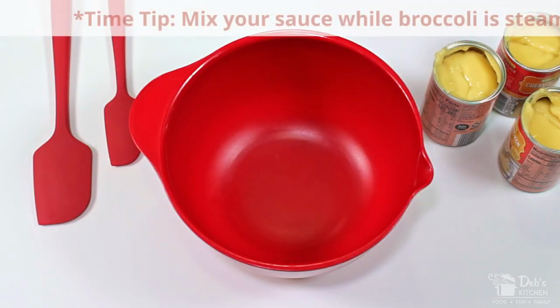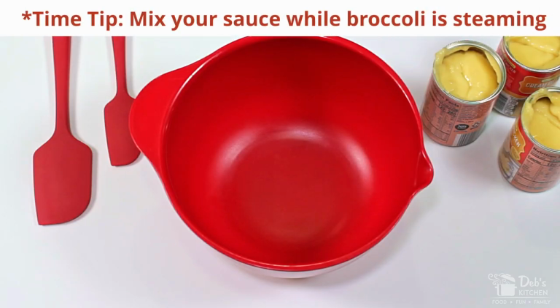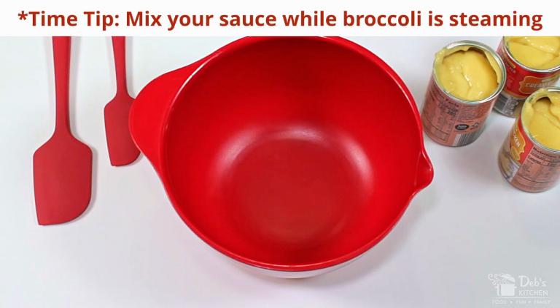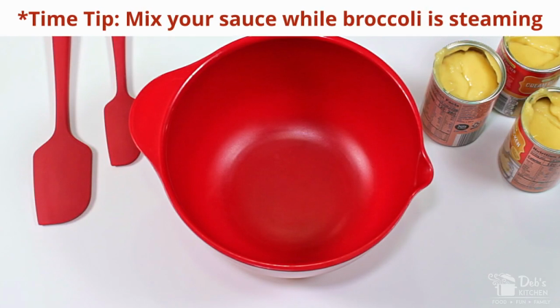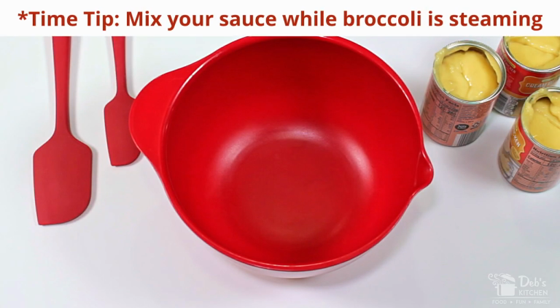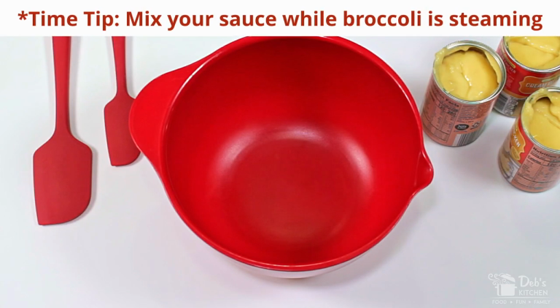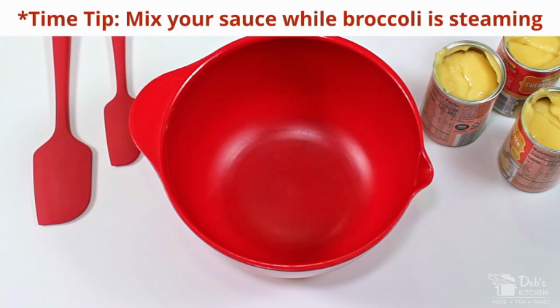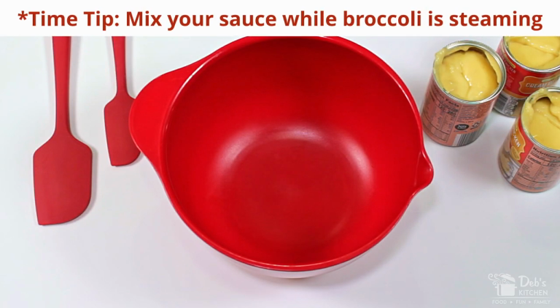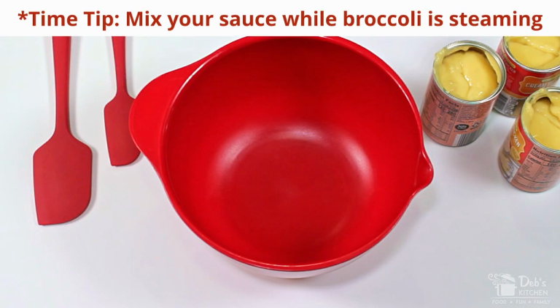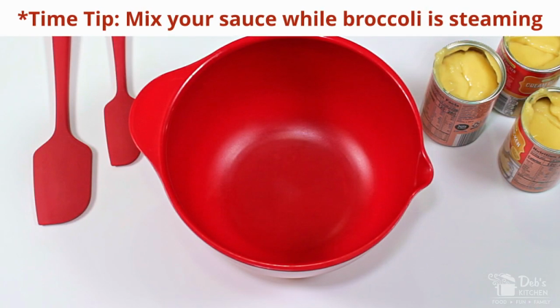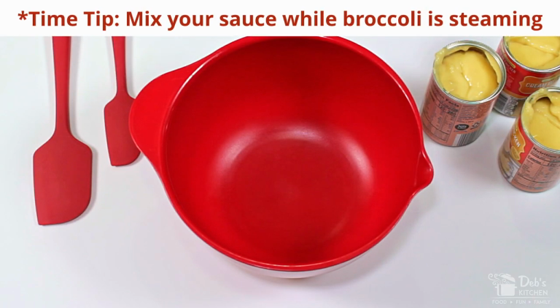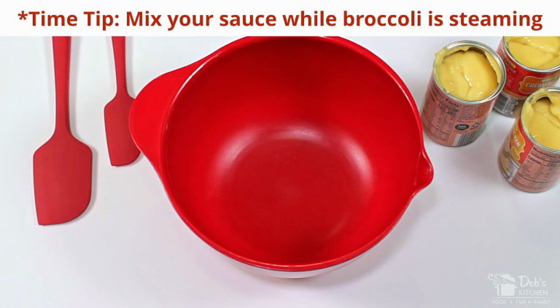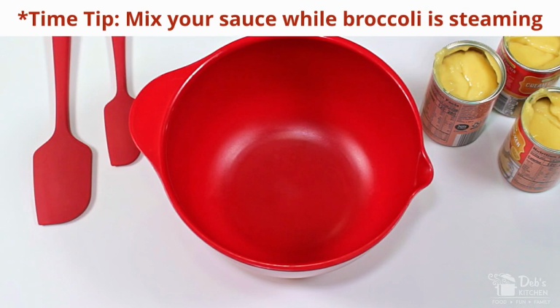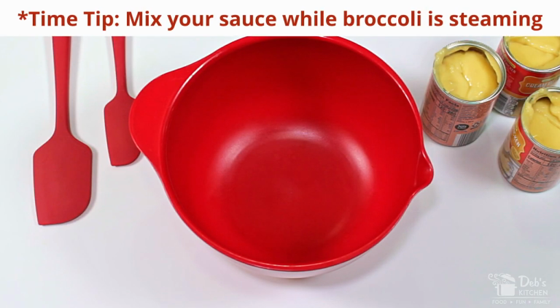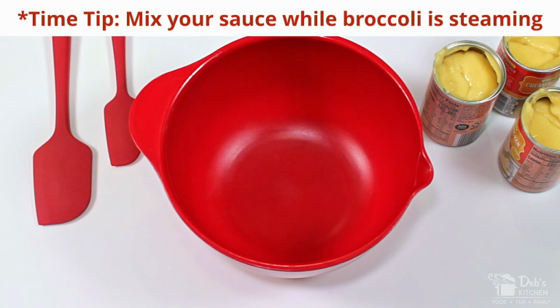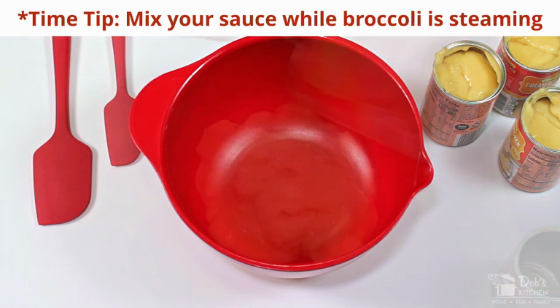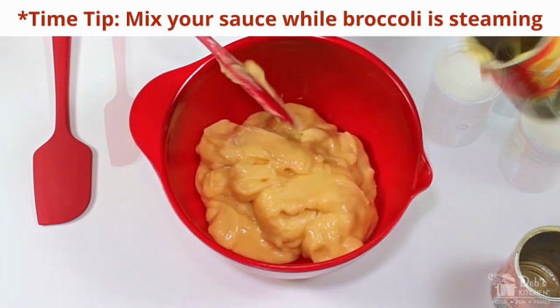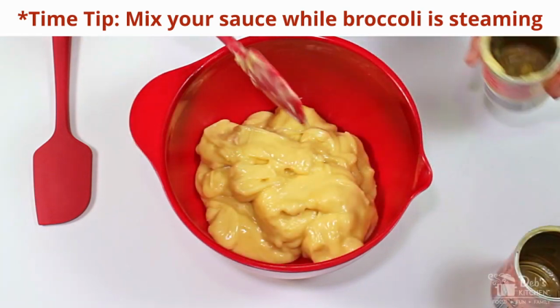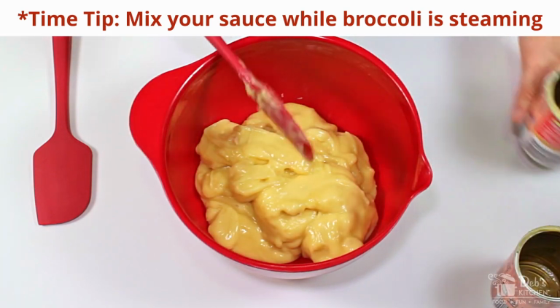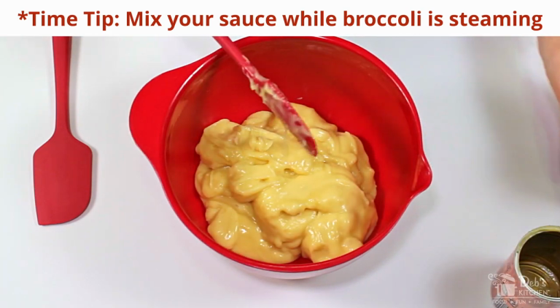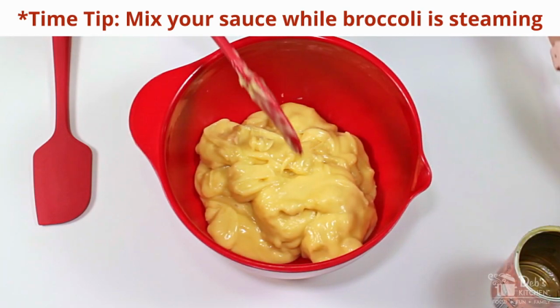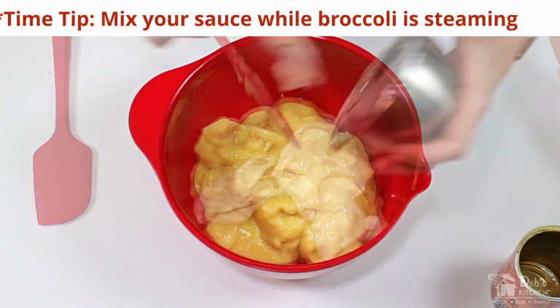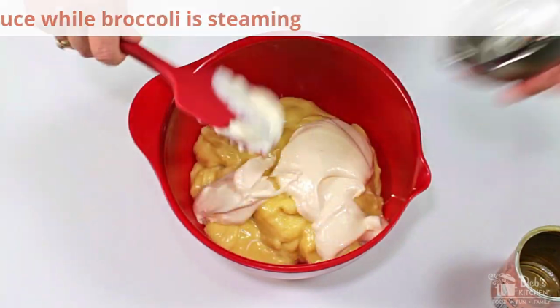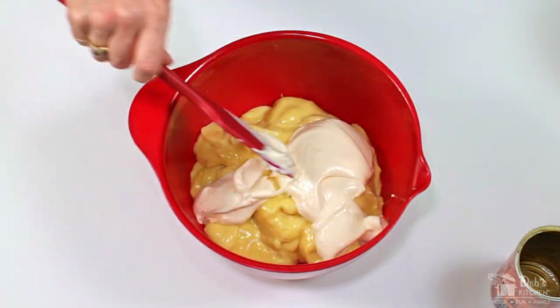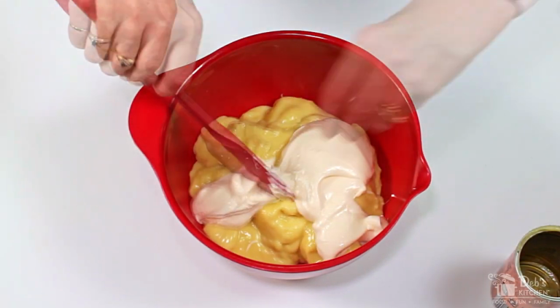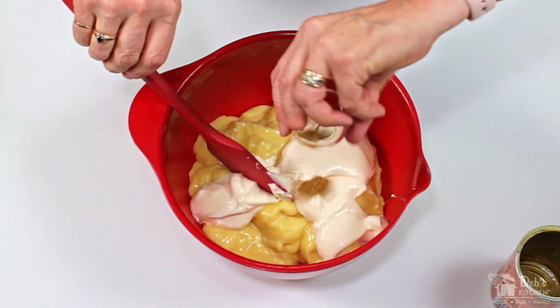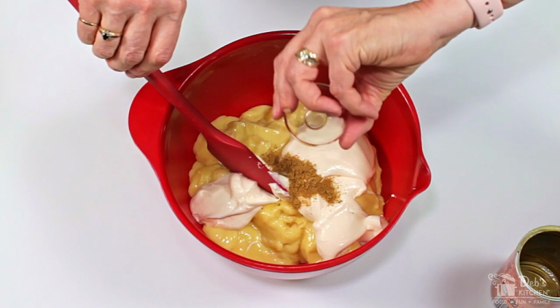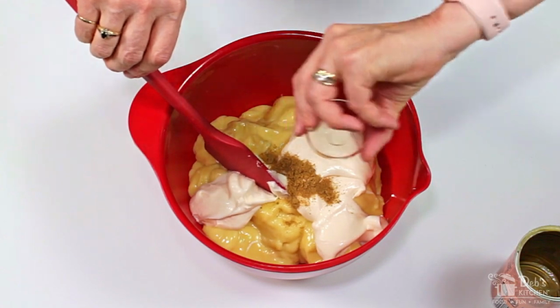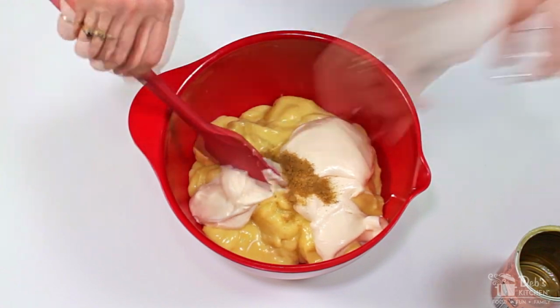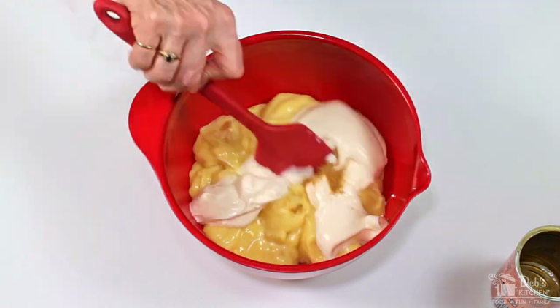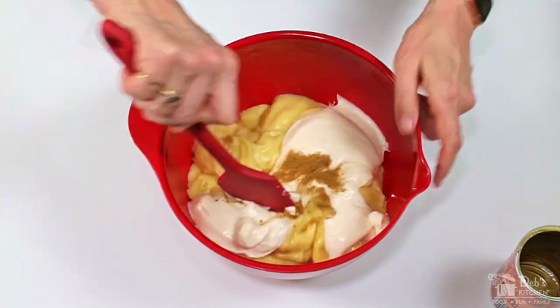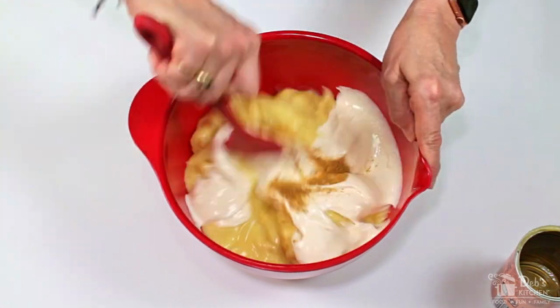While the broccoli is steaming, it's time to mix up the sauce. Mix the chicken soup, mayonnaise, and cumin together thoroughly.